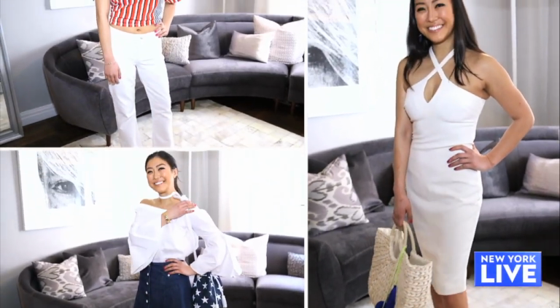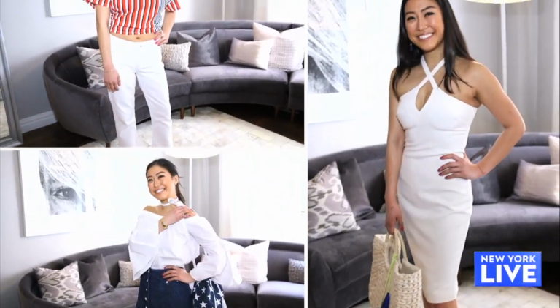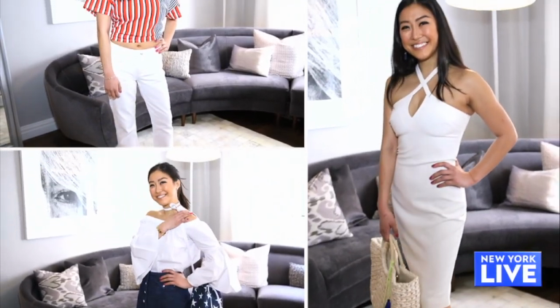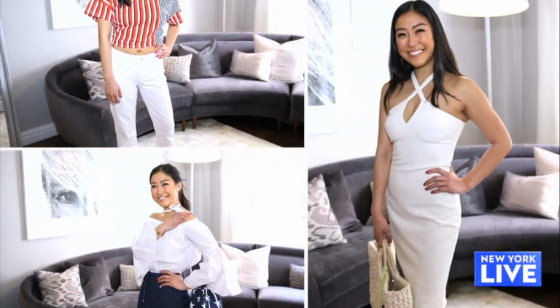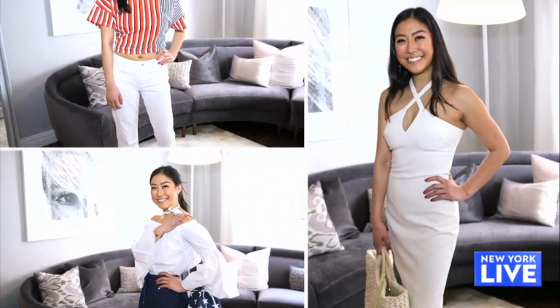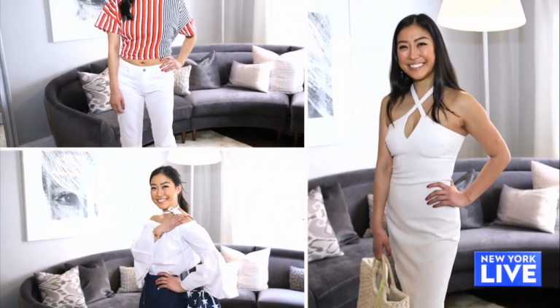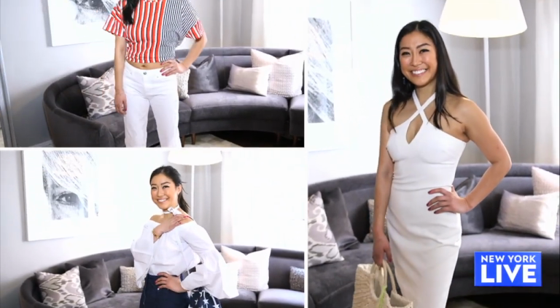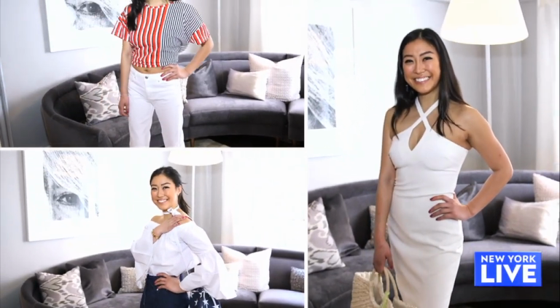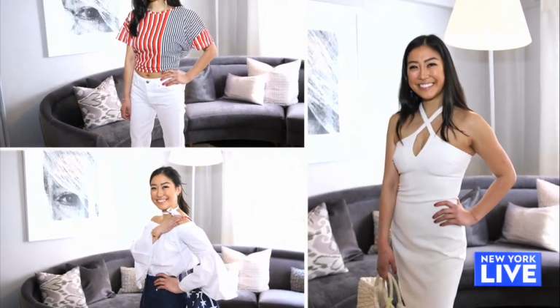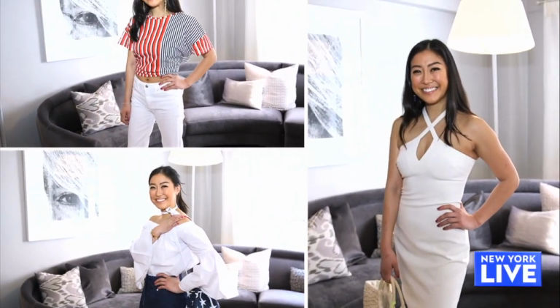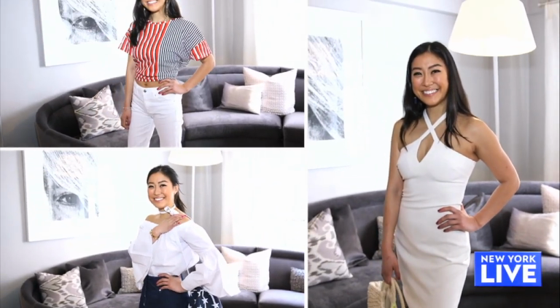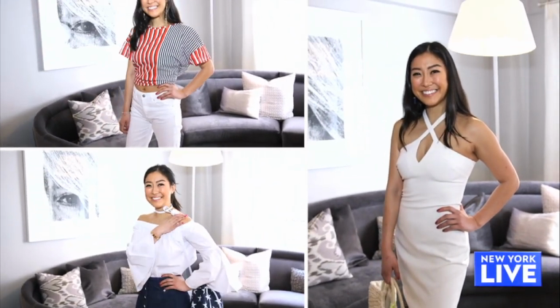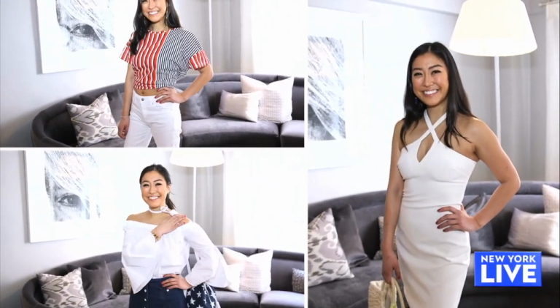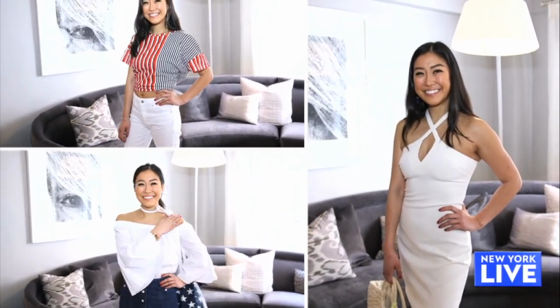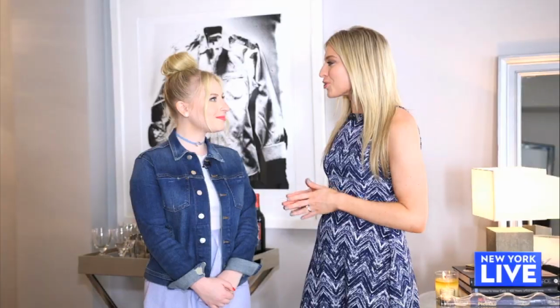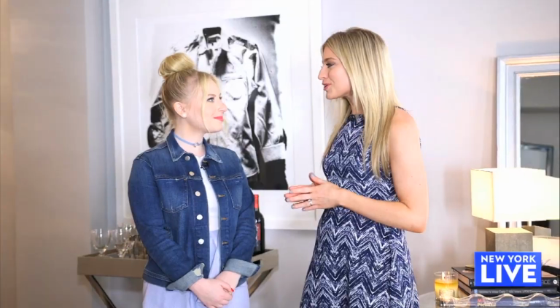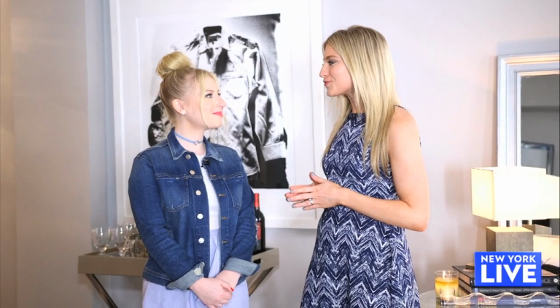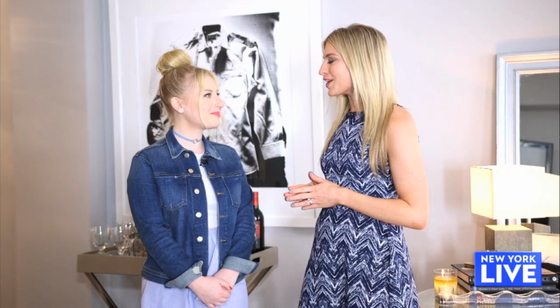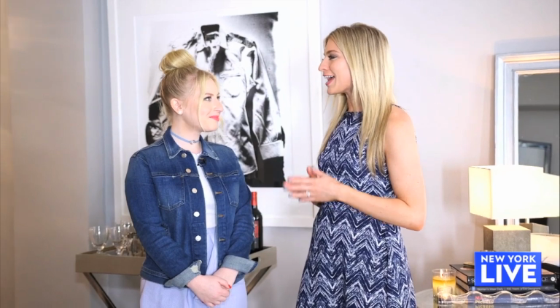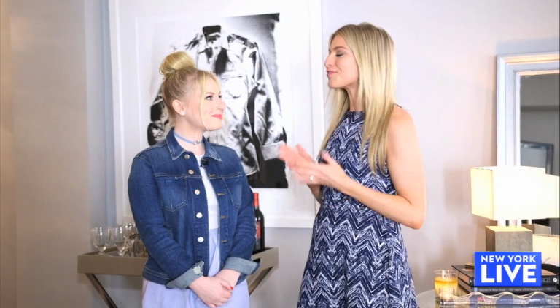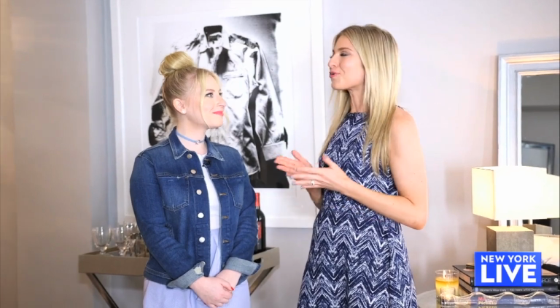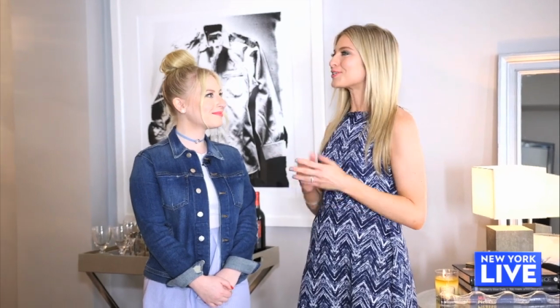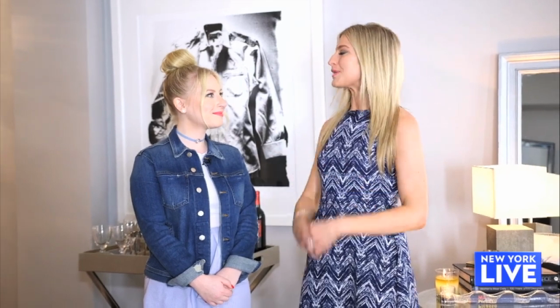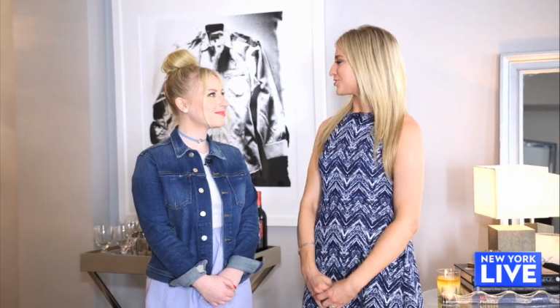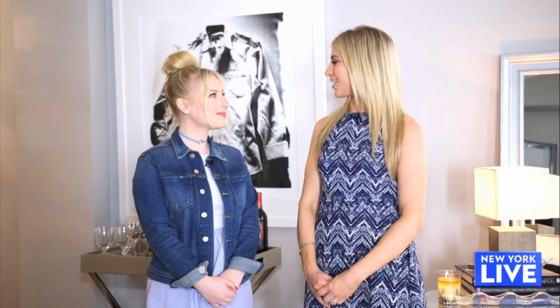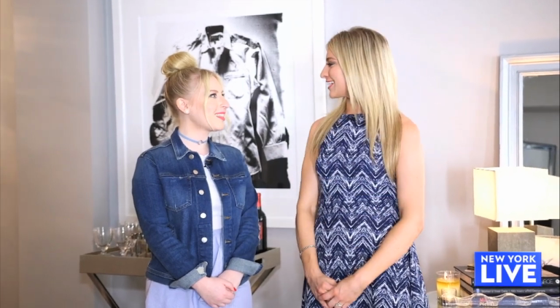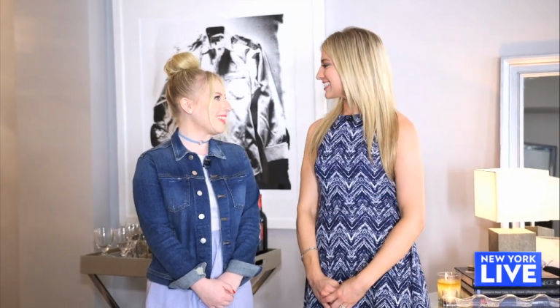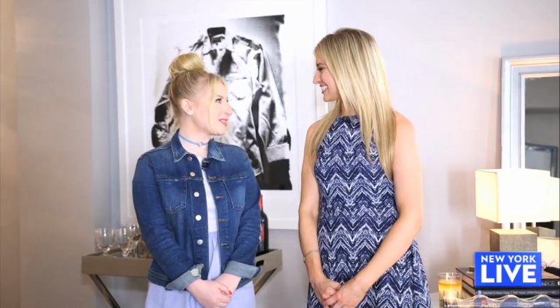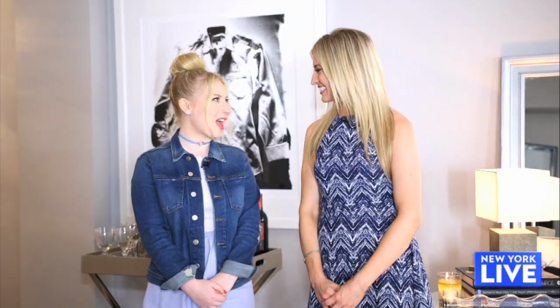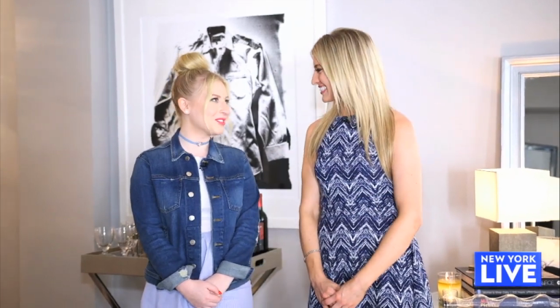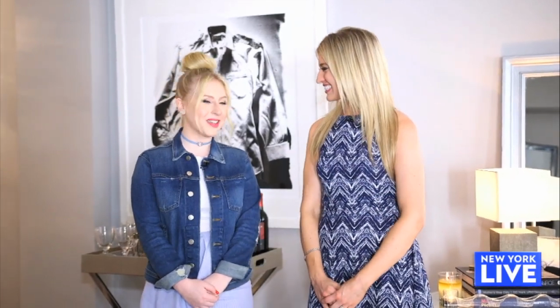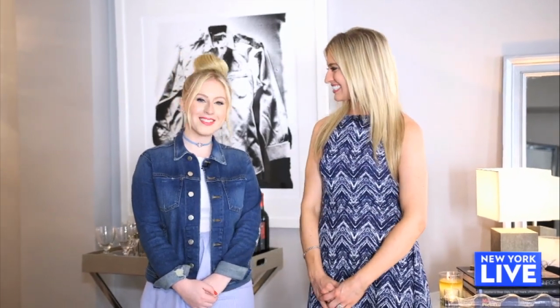Thank you so much Sydney — all of these looks are so much fun and of course patriotic. Thanks for having me.